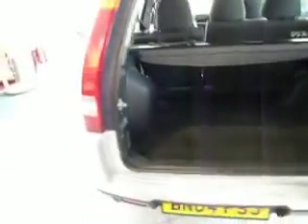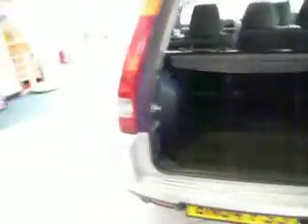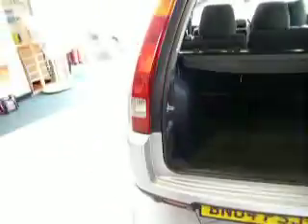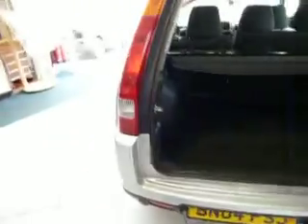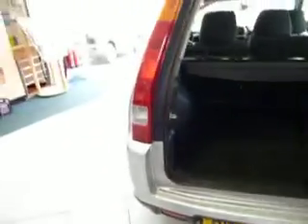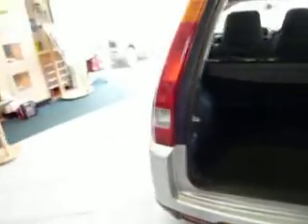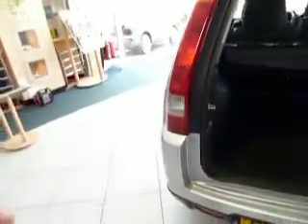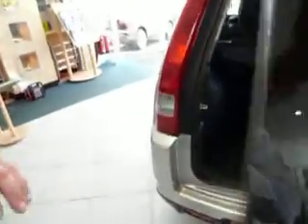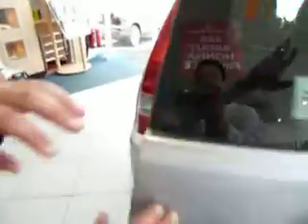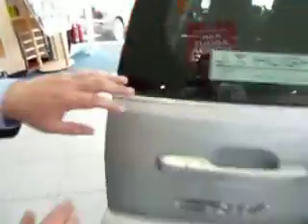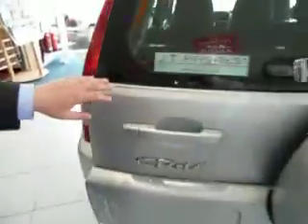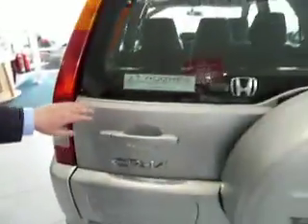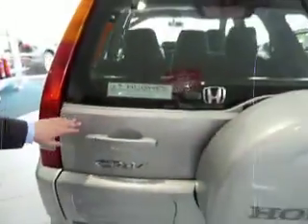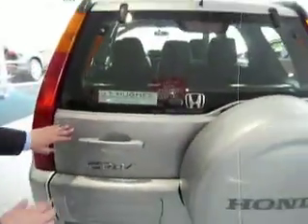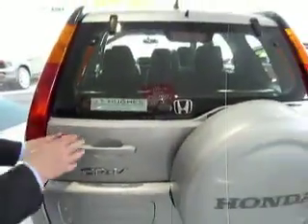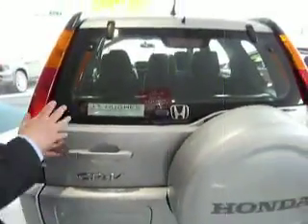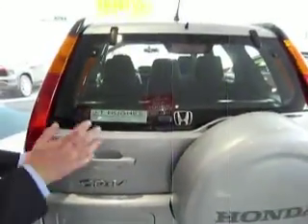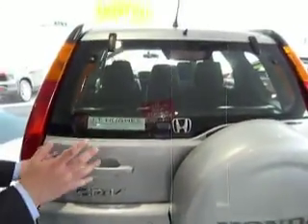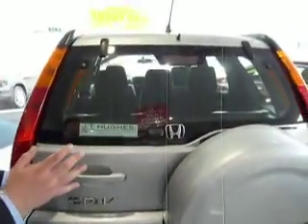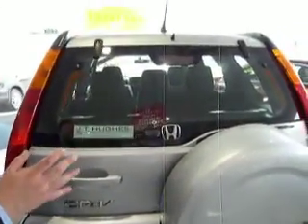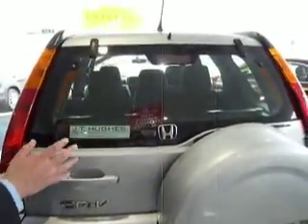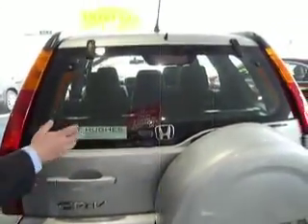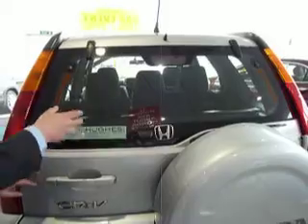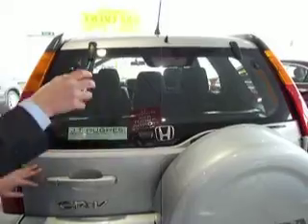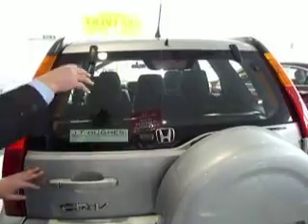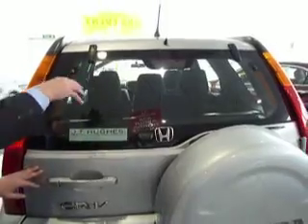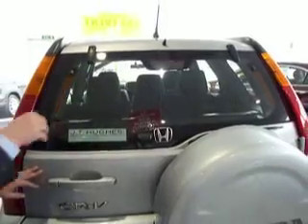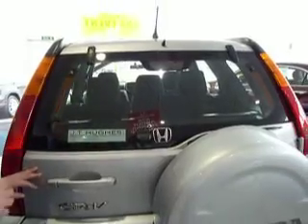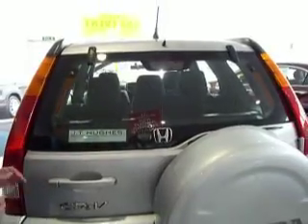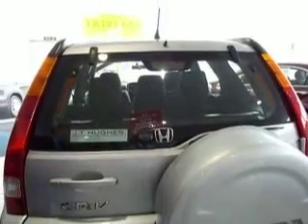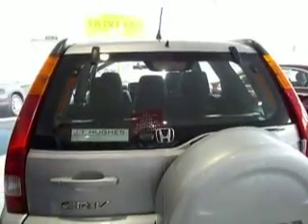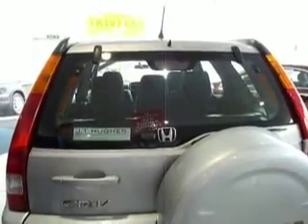The rear window also pops open, so if the car's backed in, you can just put the shopping through the window as well.